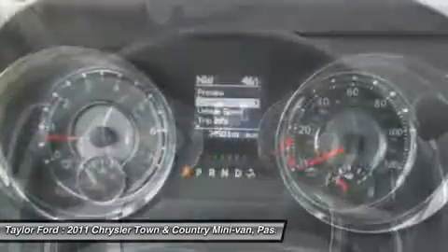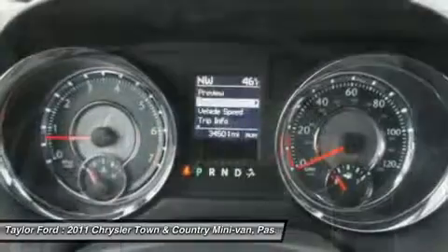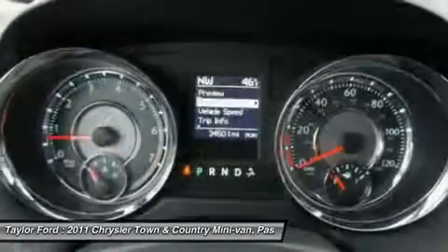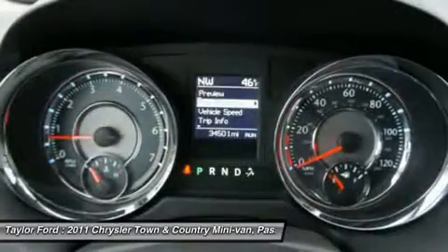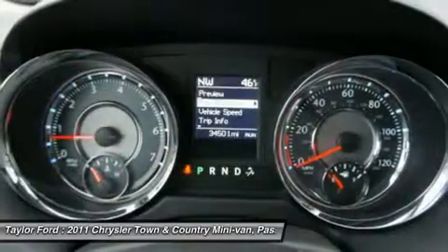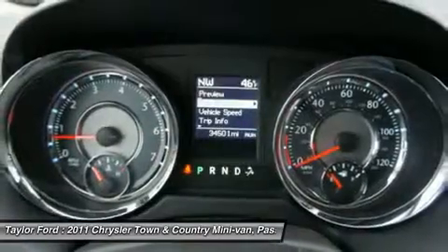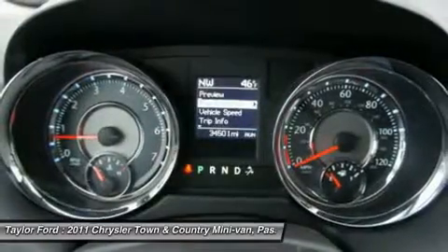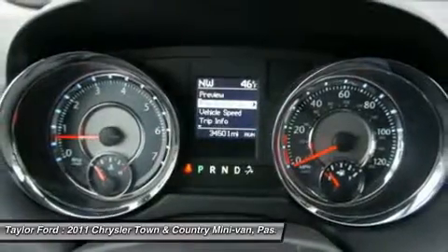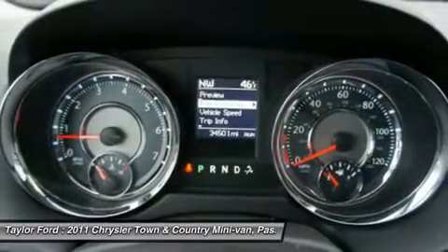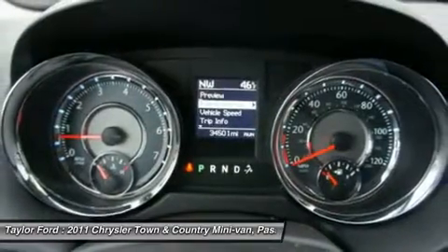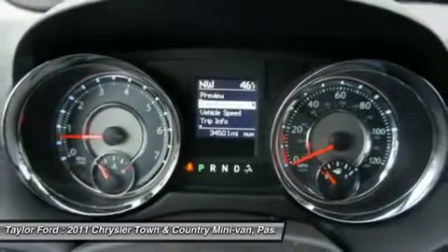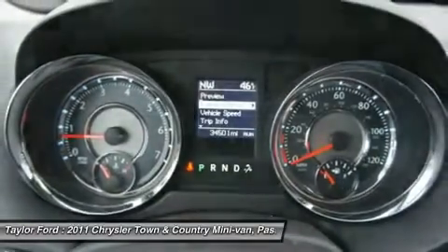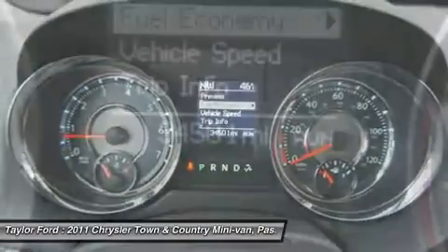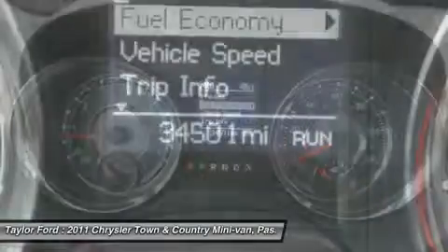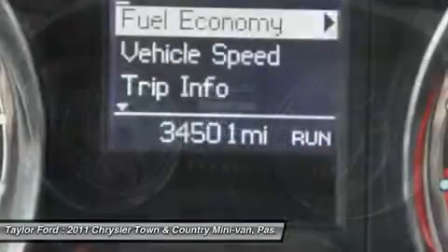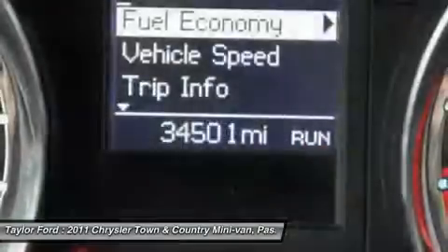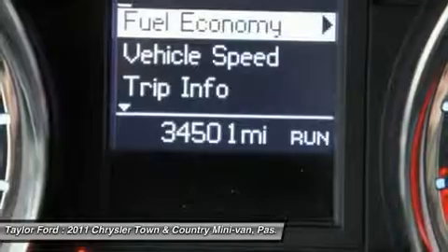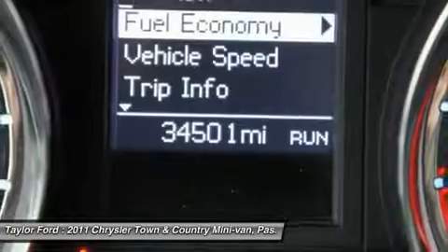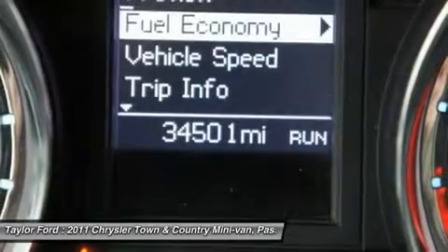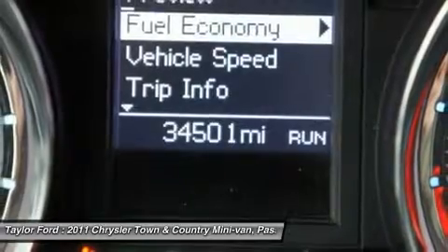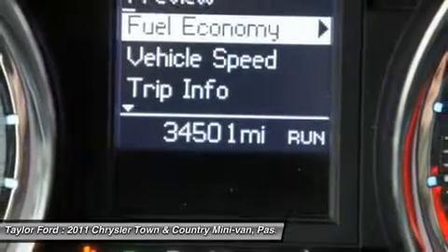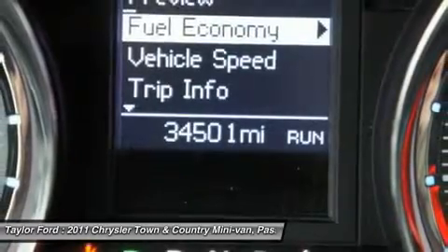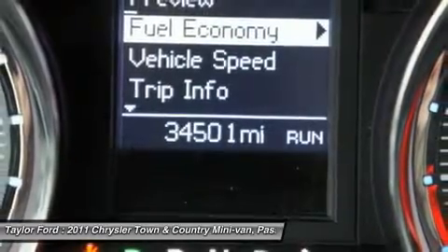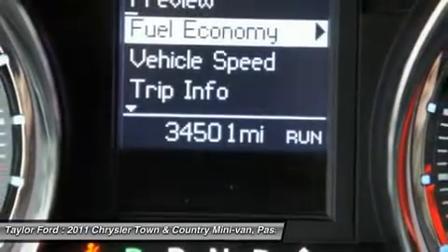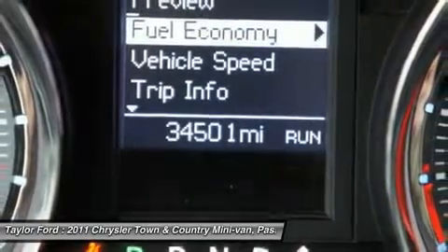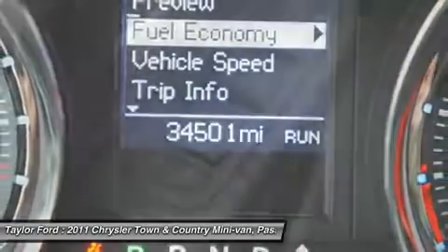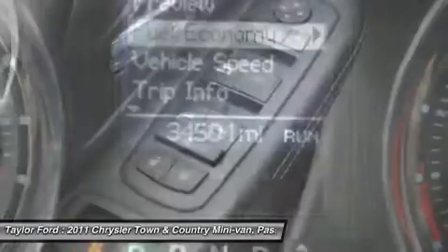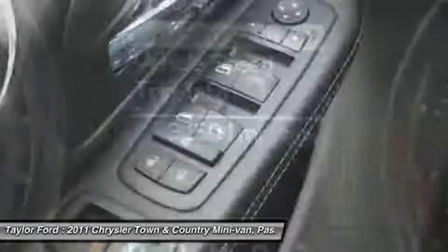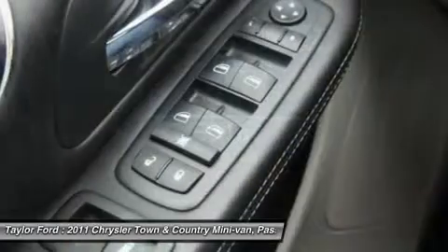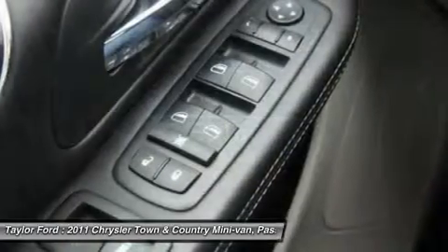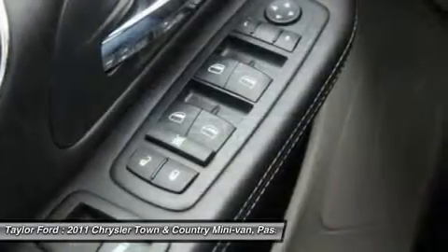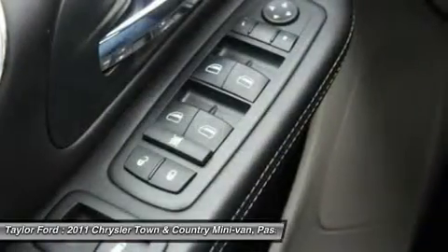Floor mats, aluminum wheels, hard disk drive media storage, cruise control, four-wheel disk brakes.